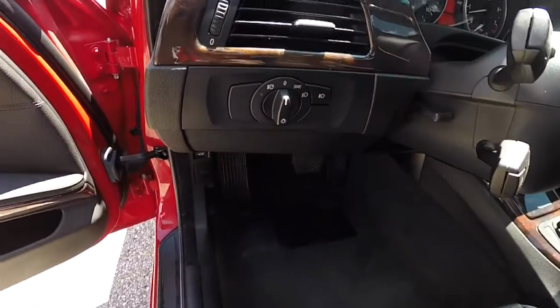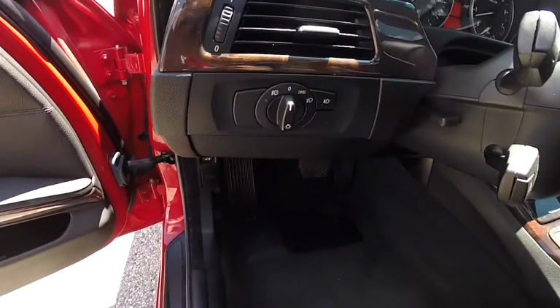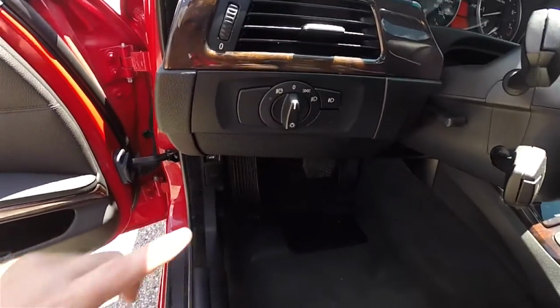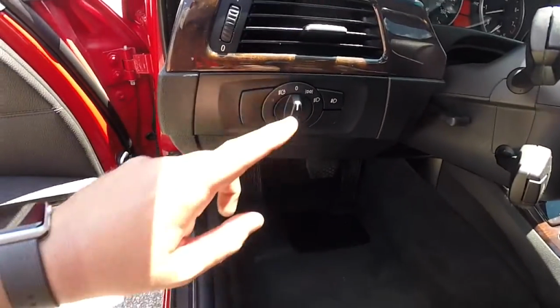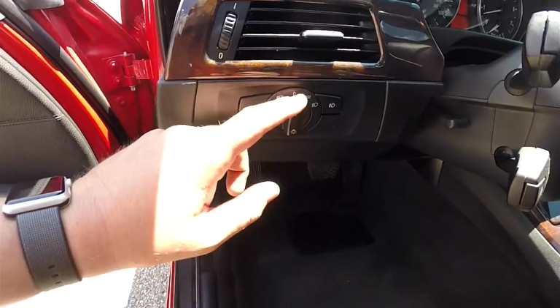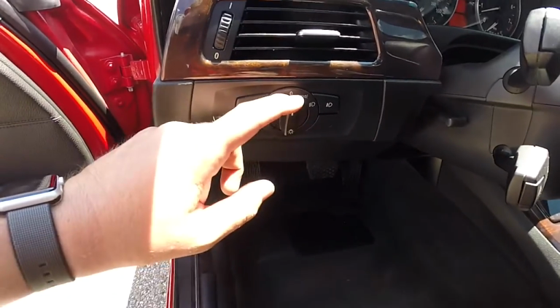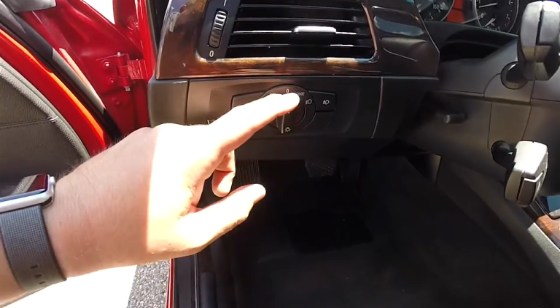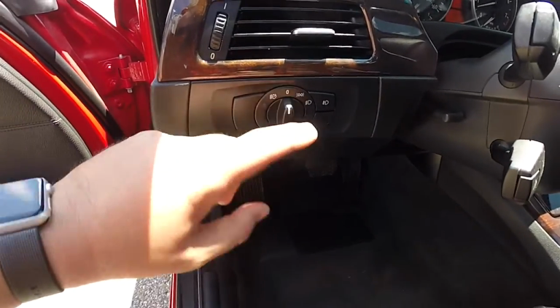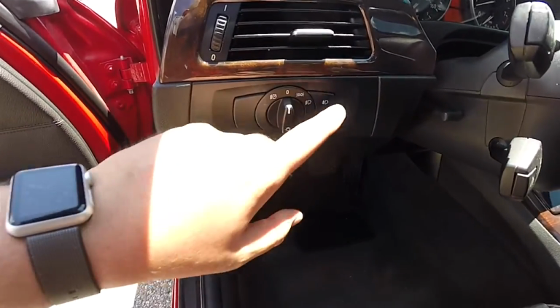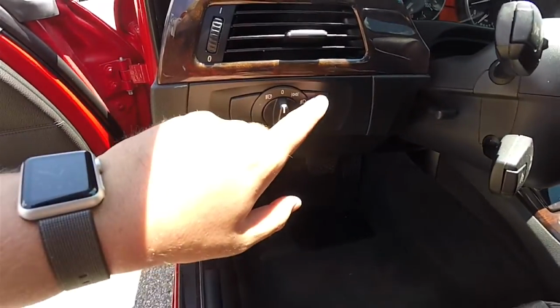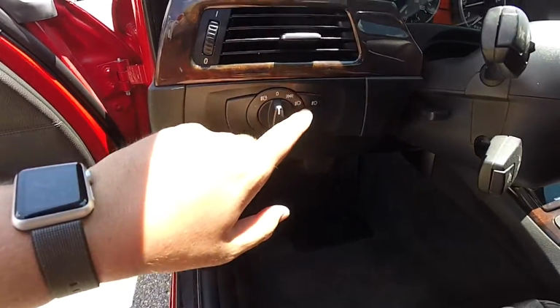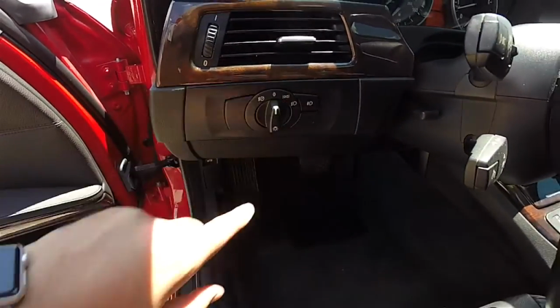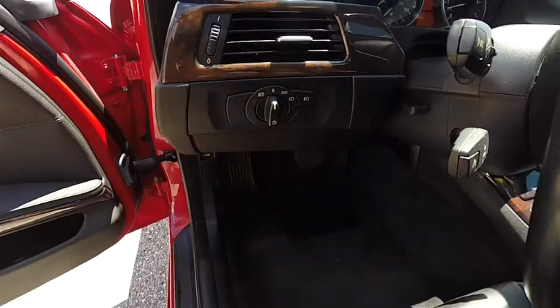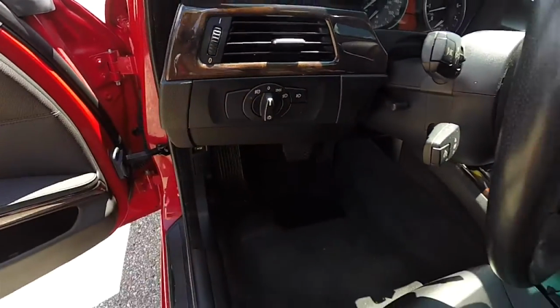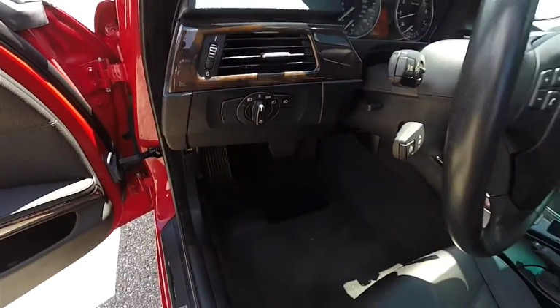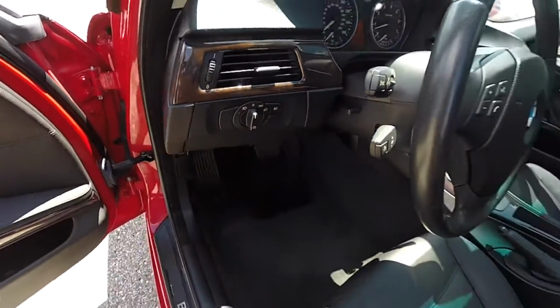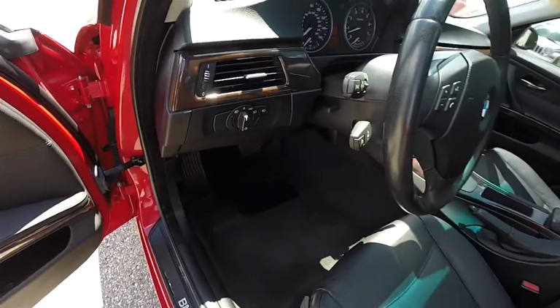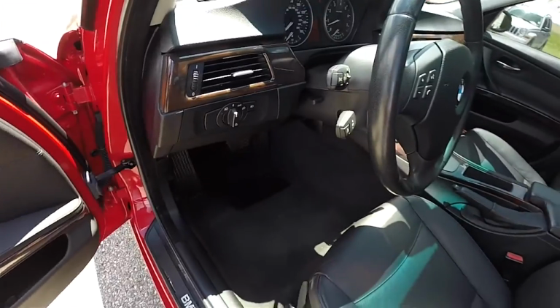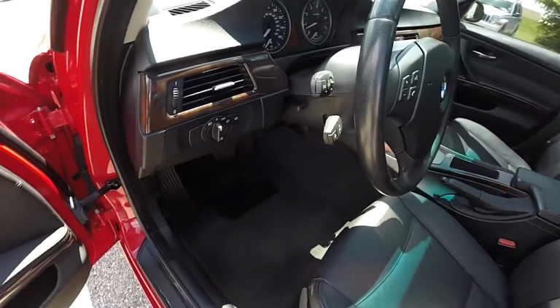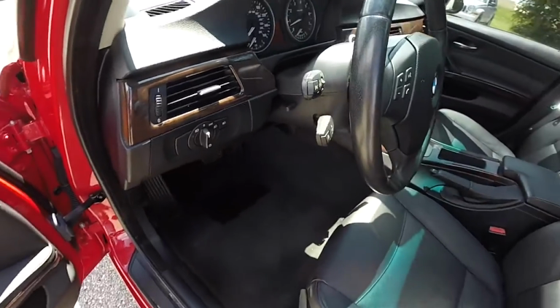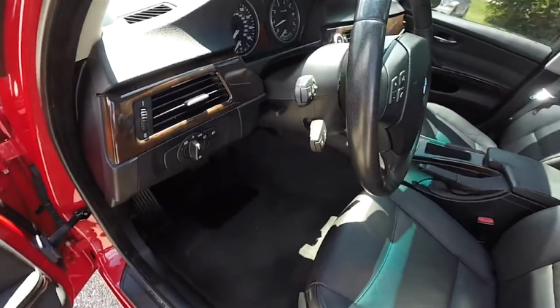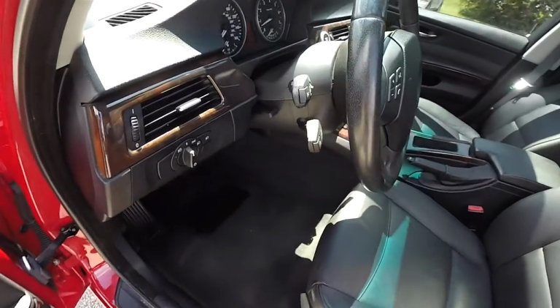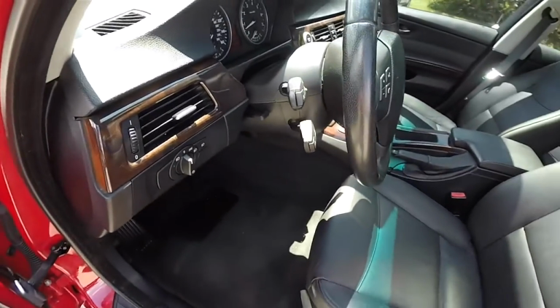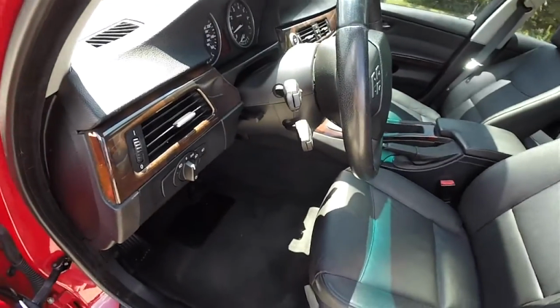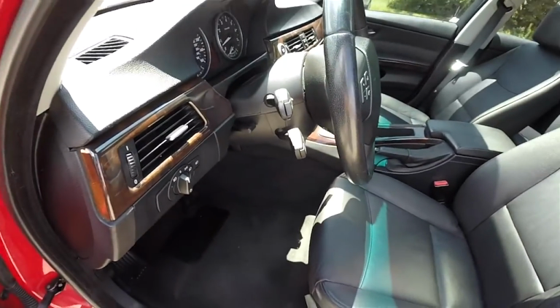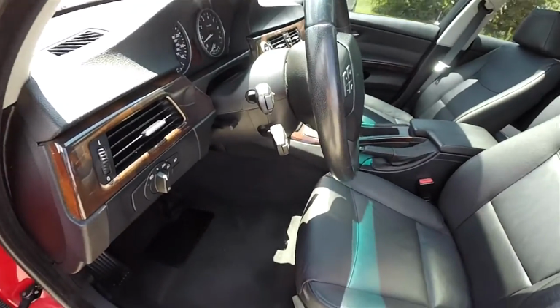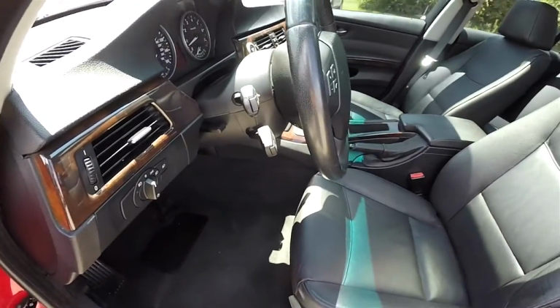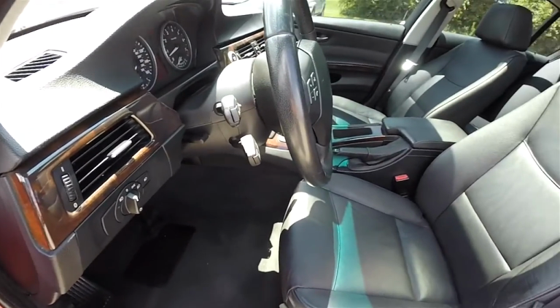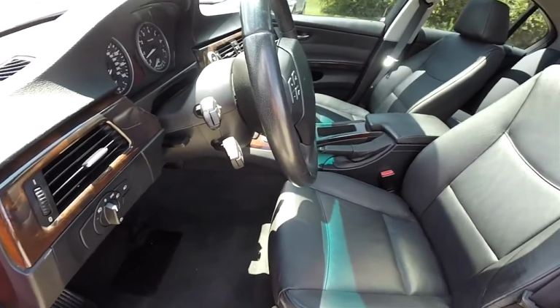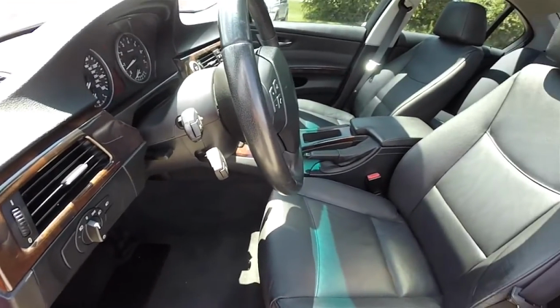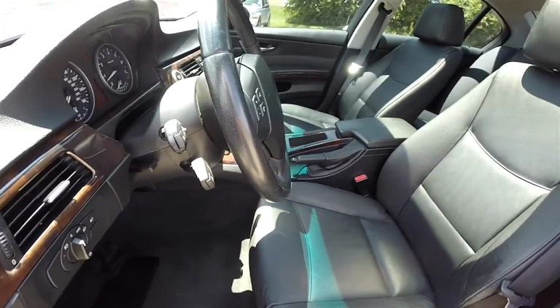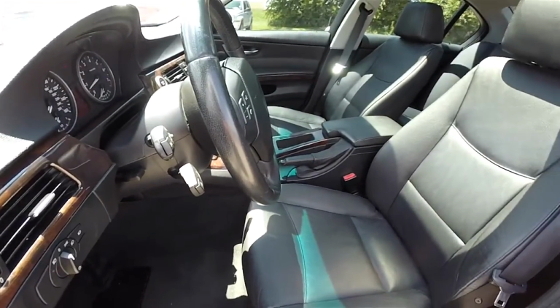You have automatic headlamp control, fog lamp control, leather wrap tilt telescoping steering wheel with audio controls.